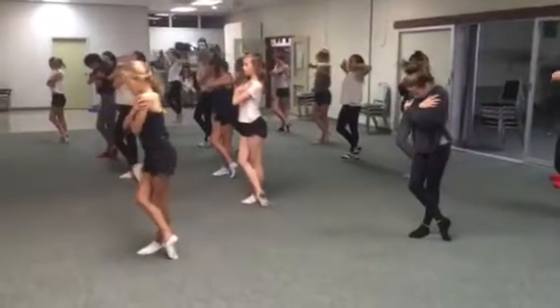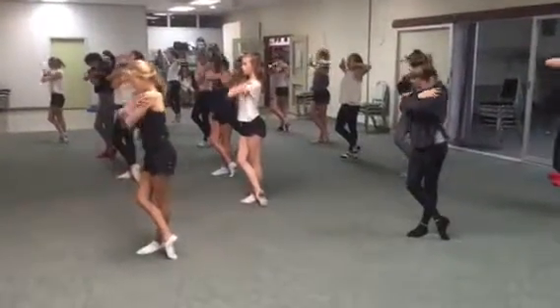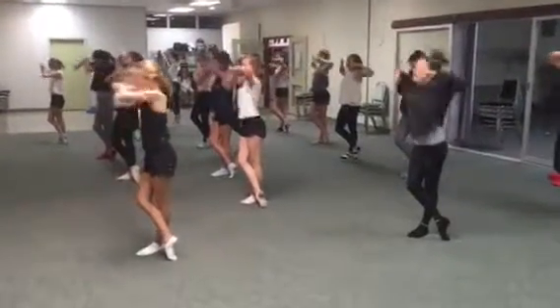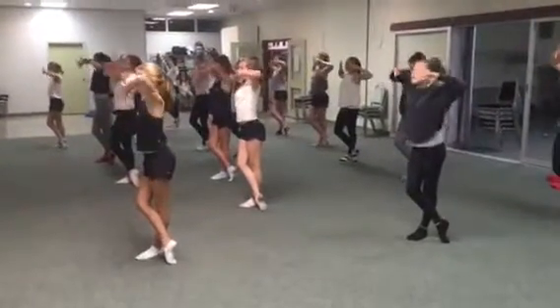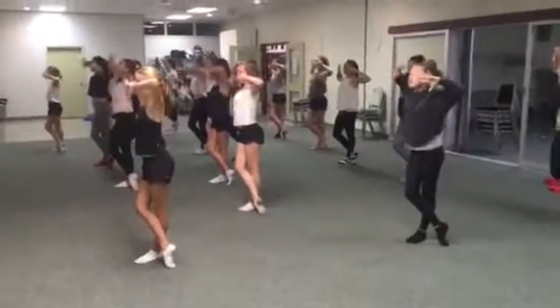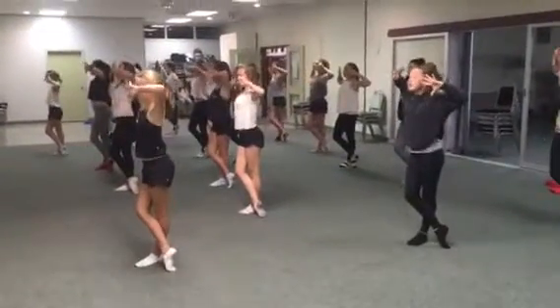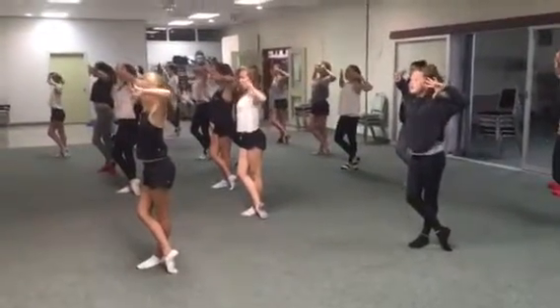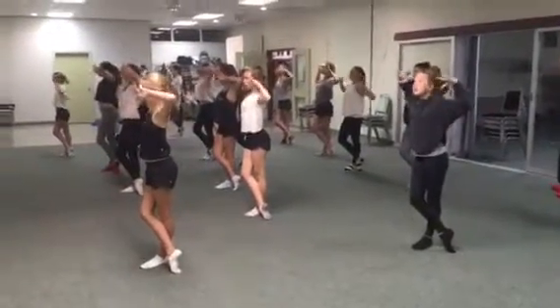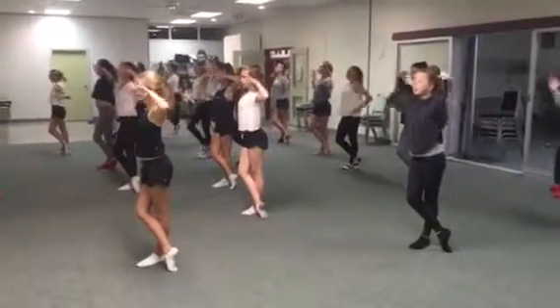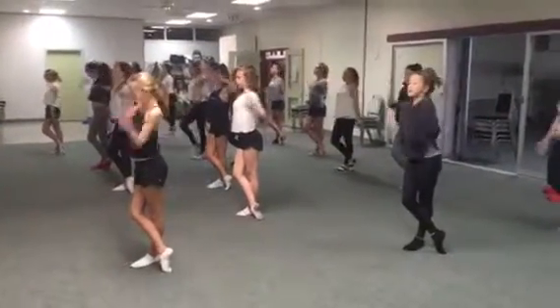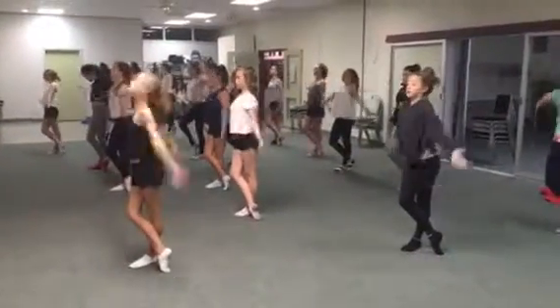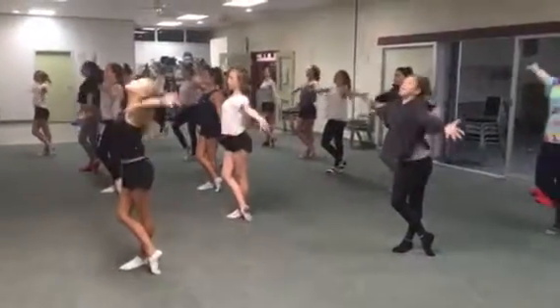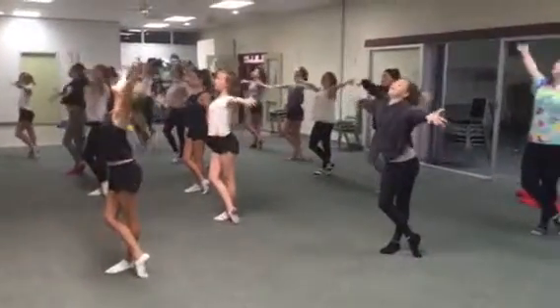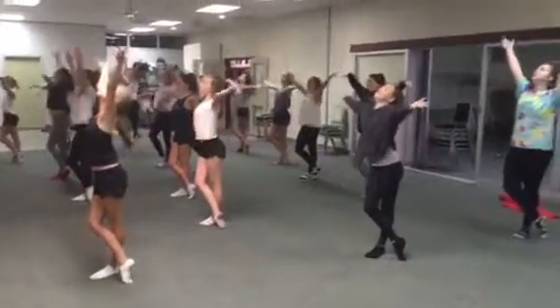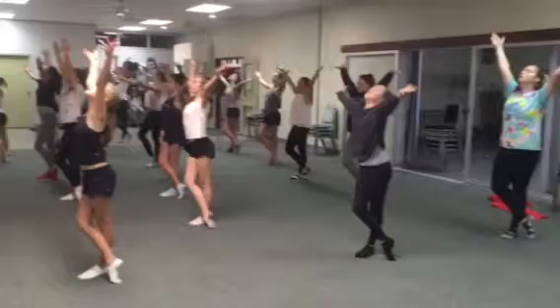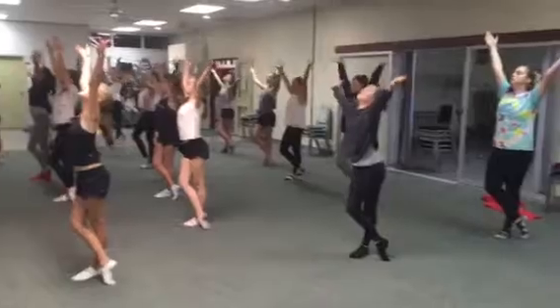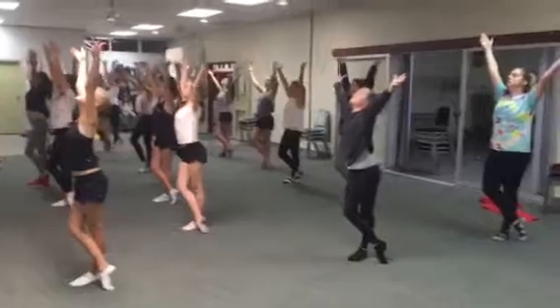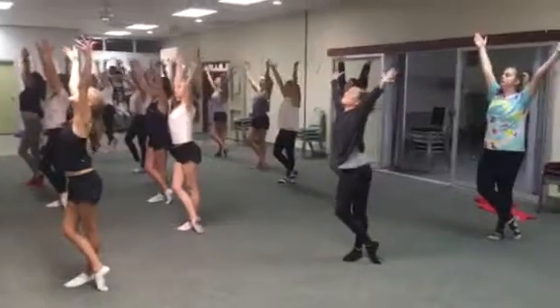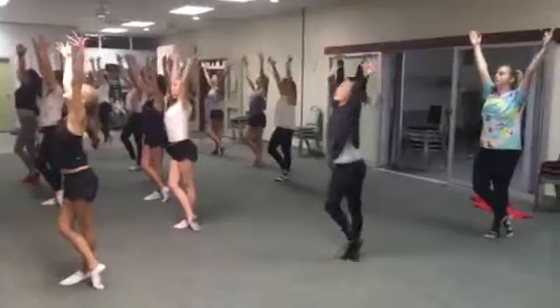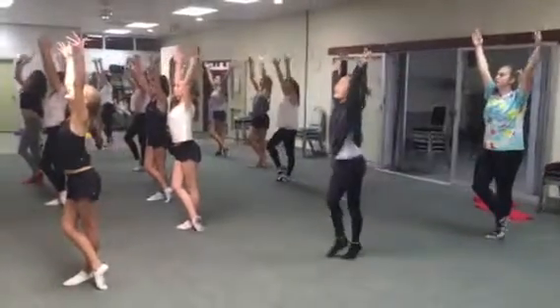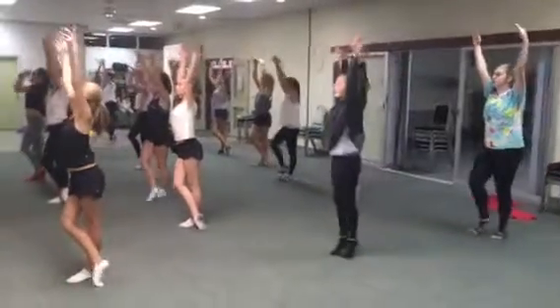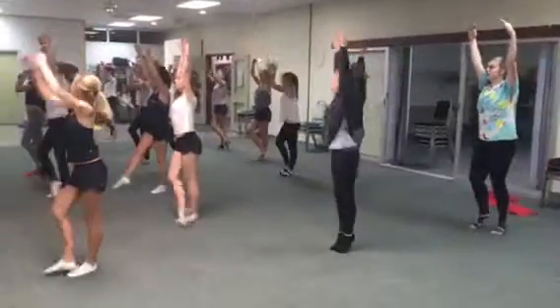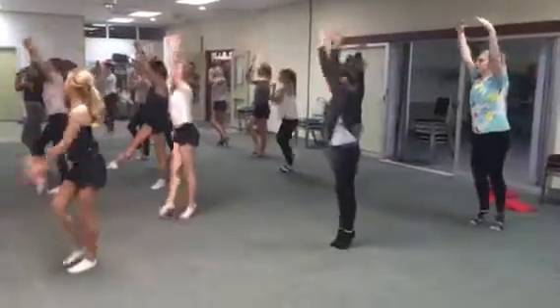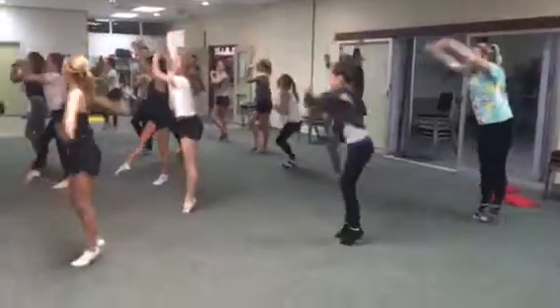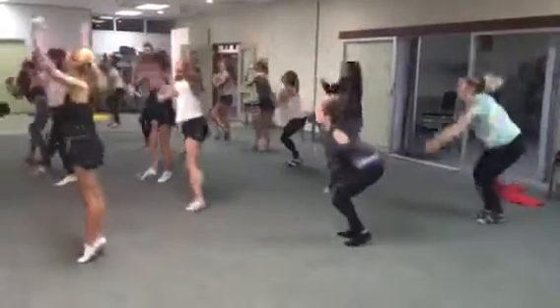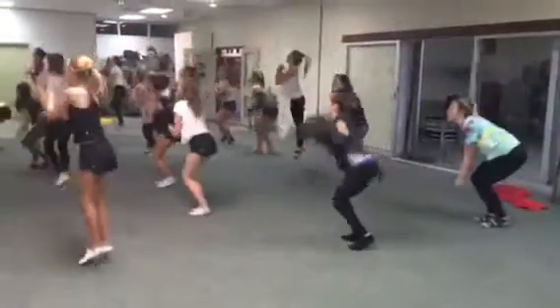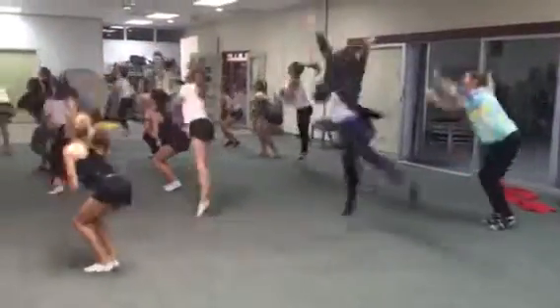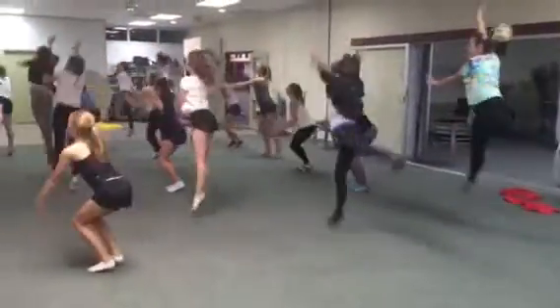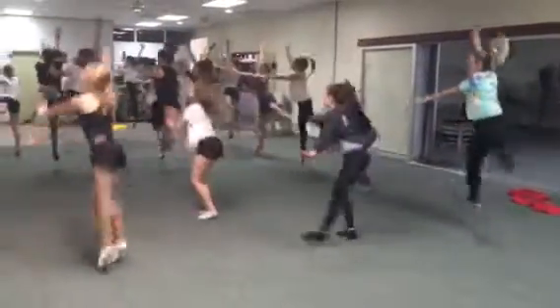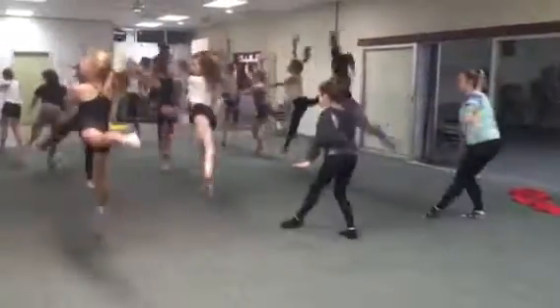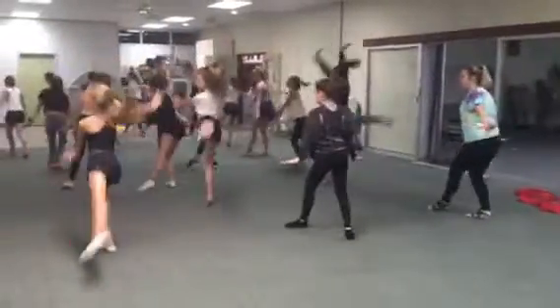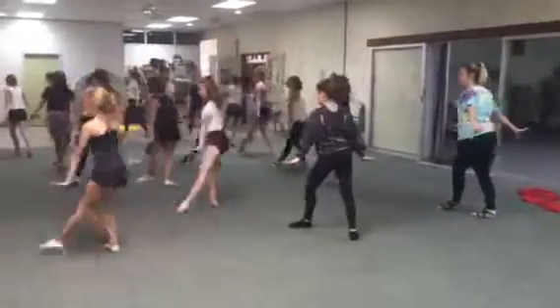Across face, five, six, punch to scoop, seven, eight. Reverse to prep static, one, third arabesque, and two.